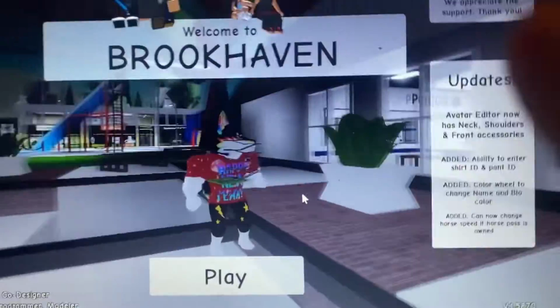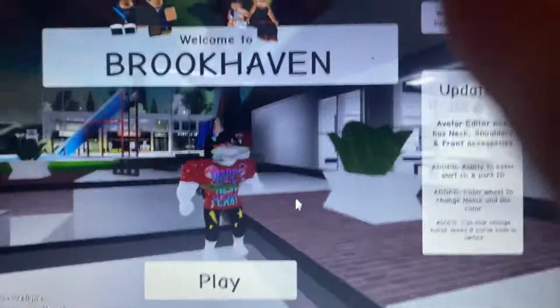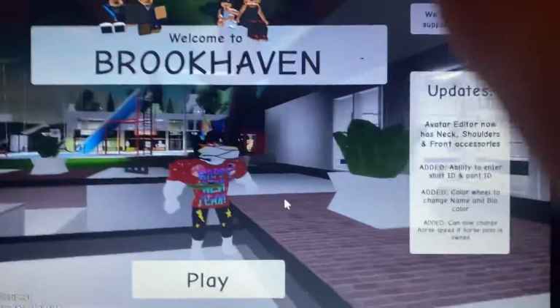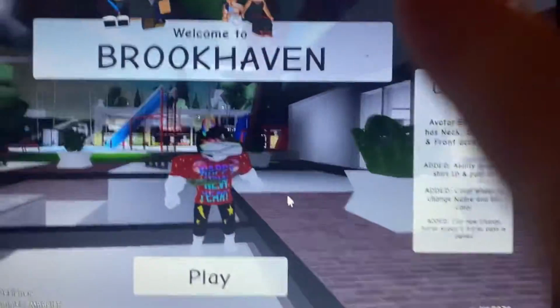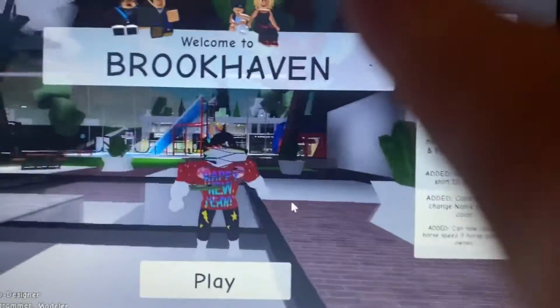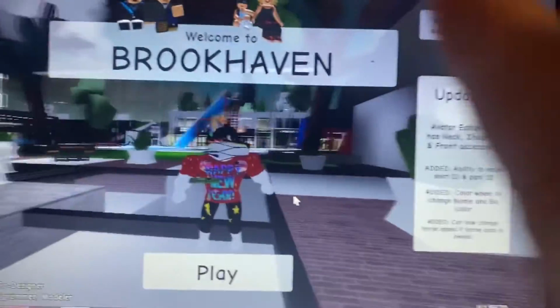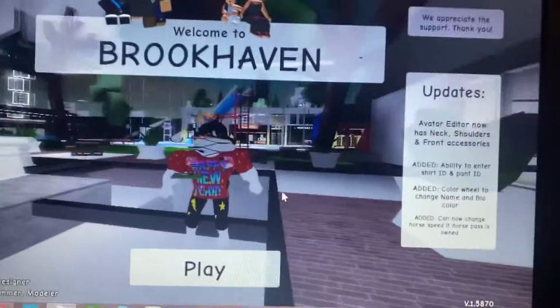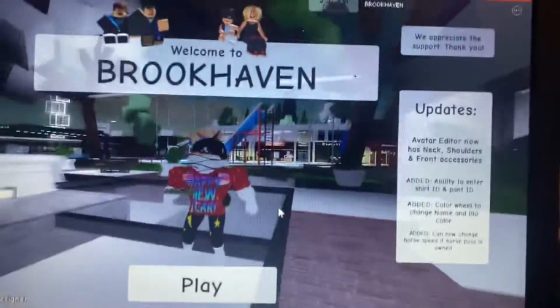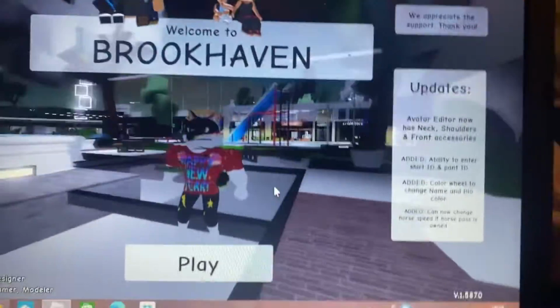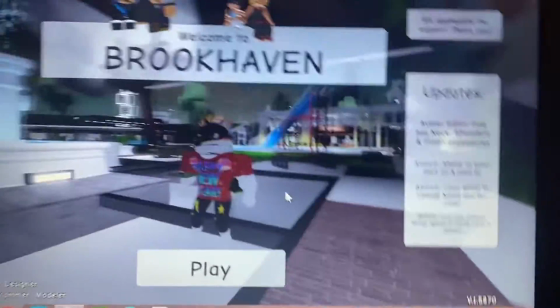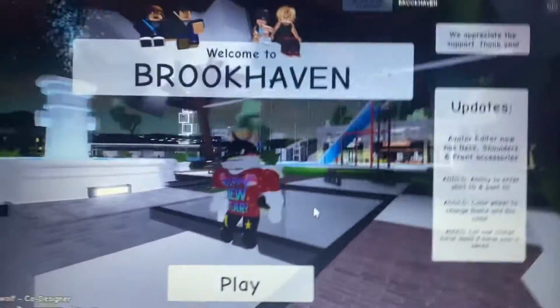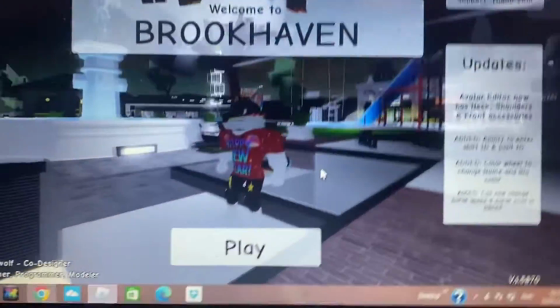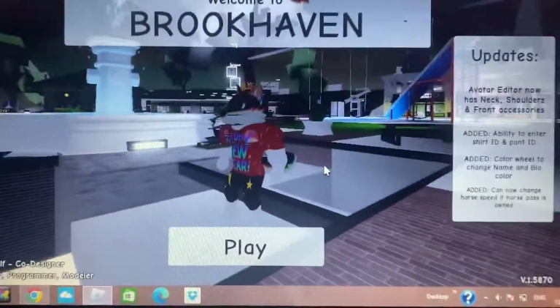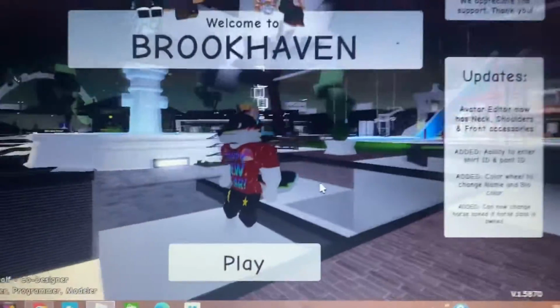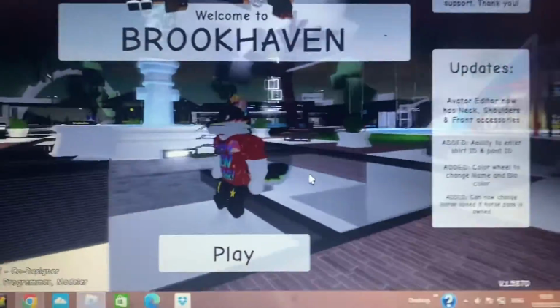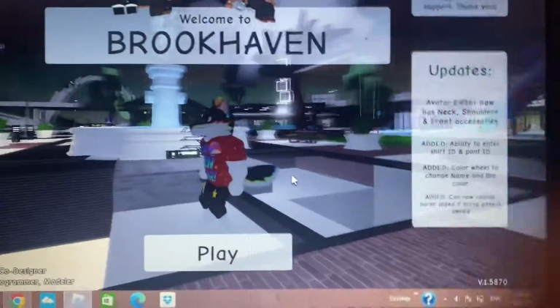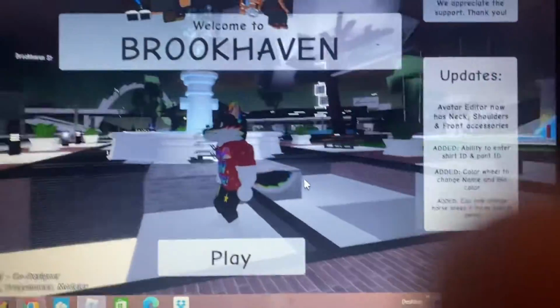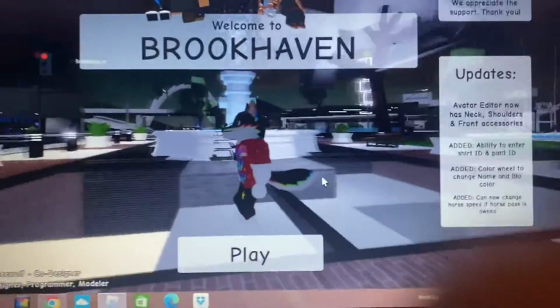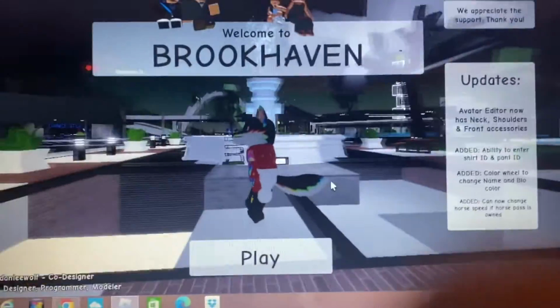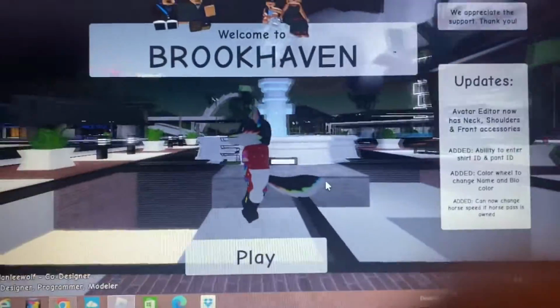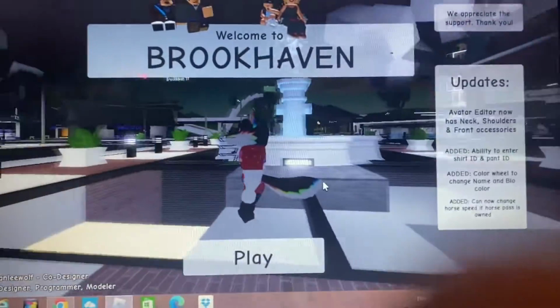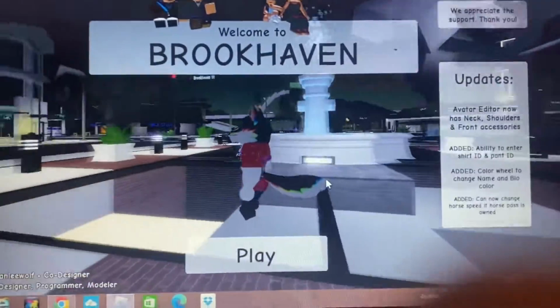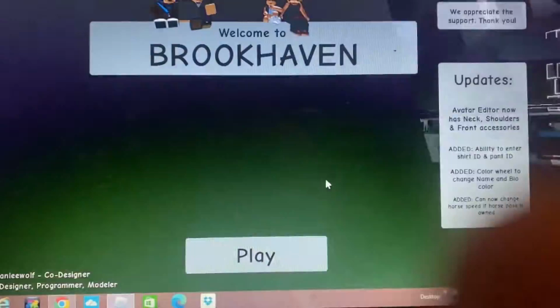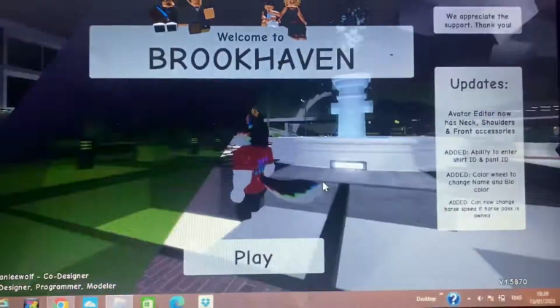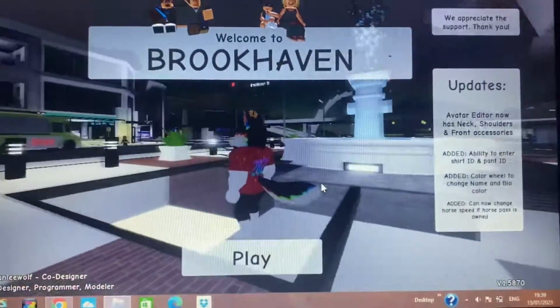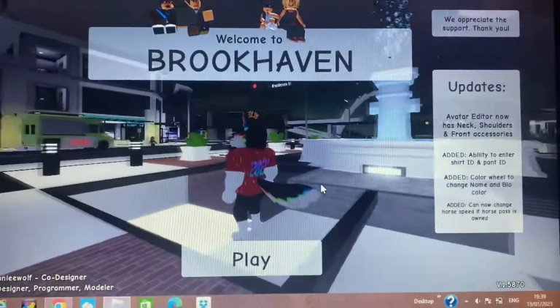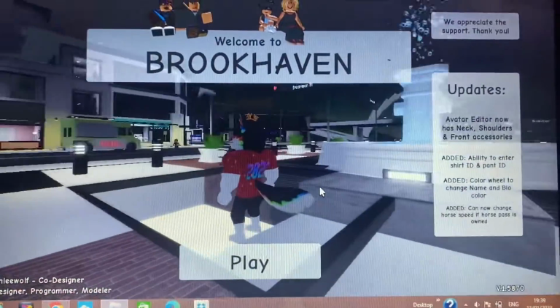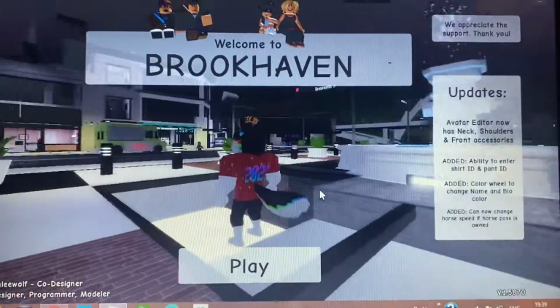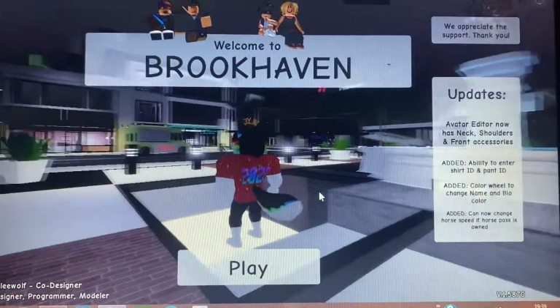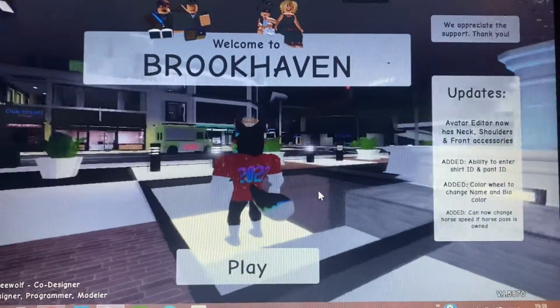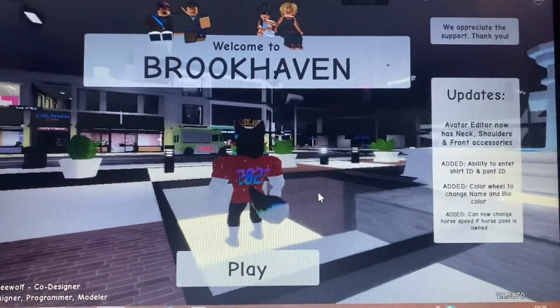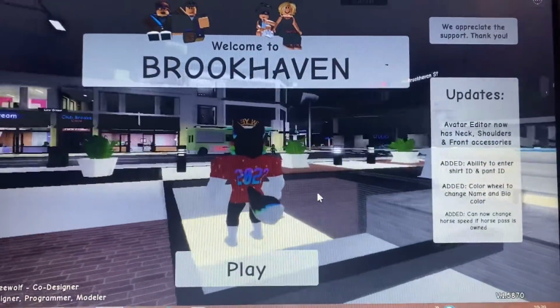Hi guys, this is the tour for what I'm now doing — just like how I do tours for custom analytics updates, I'm now doing tours for Brookhaven updates.